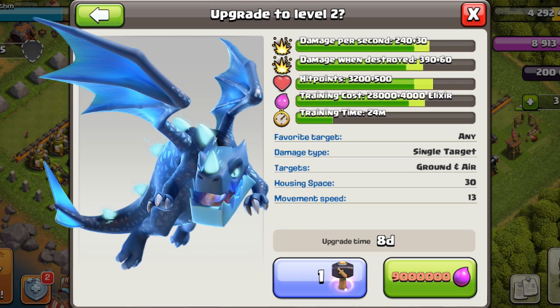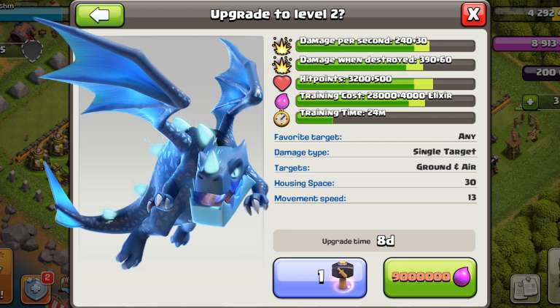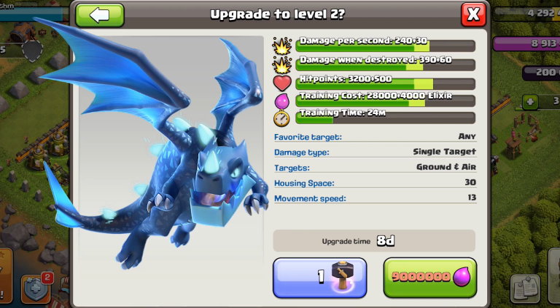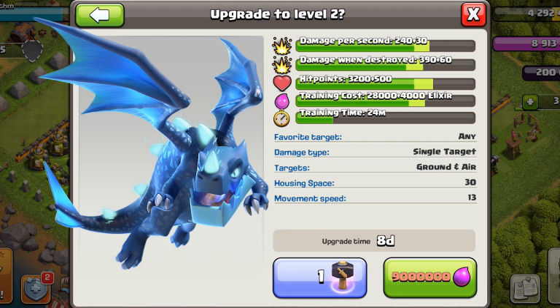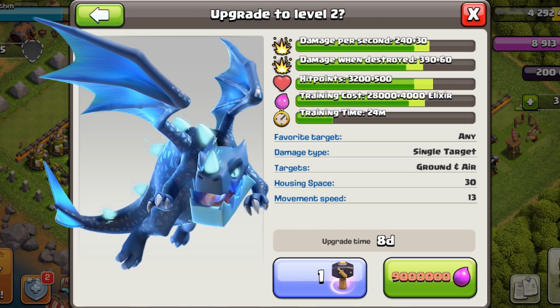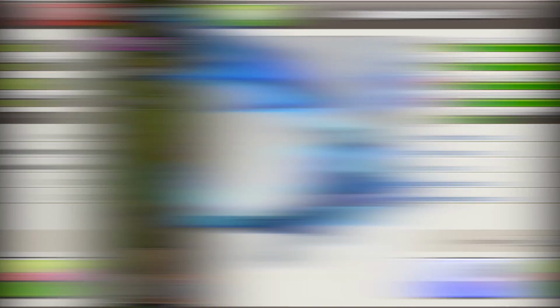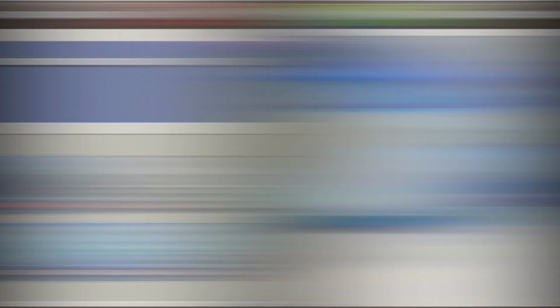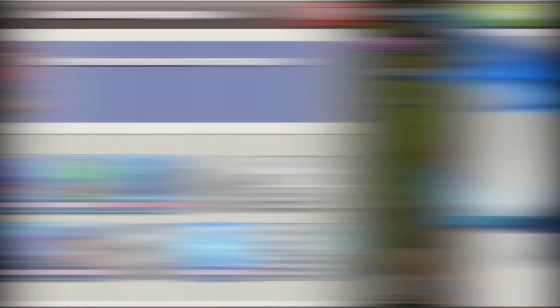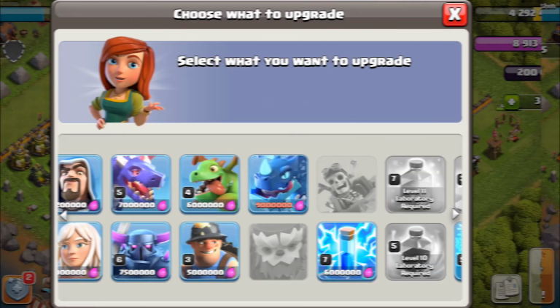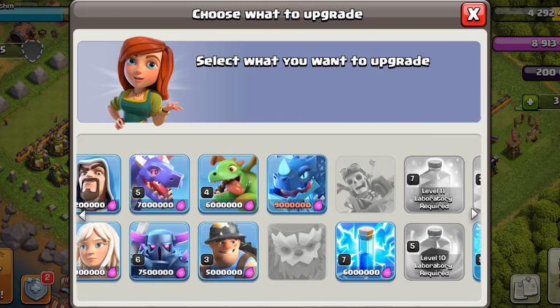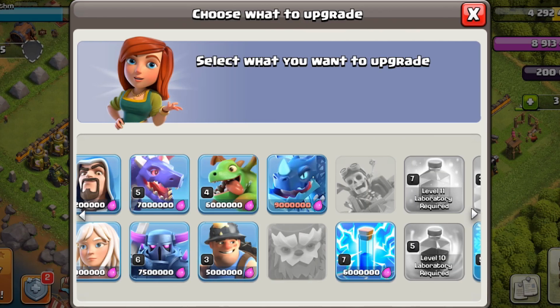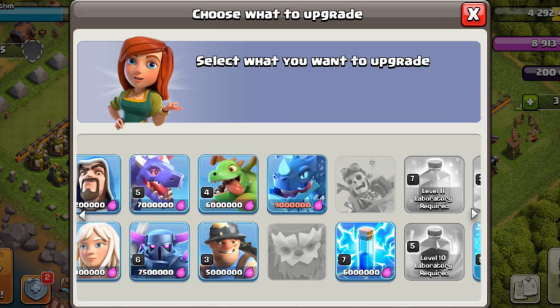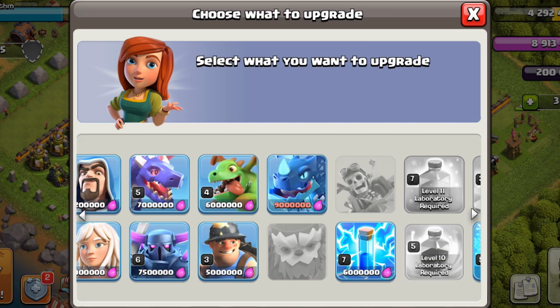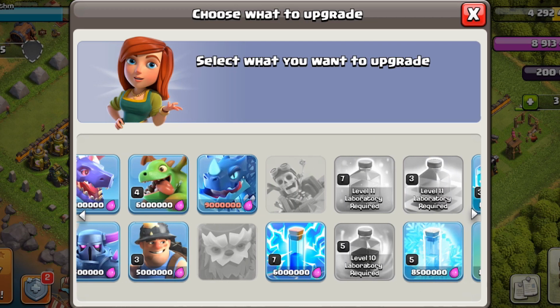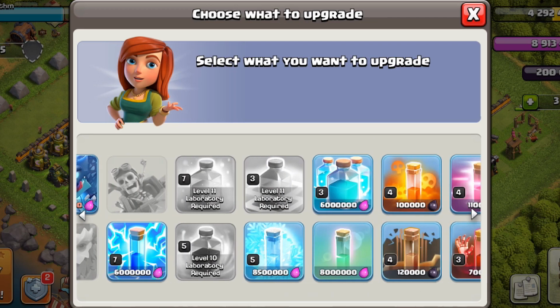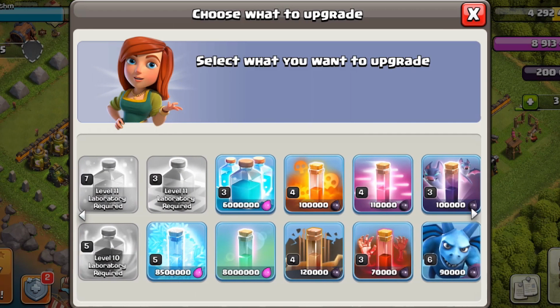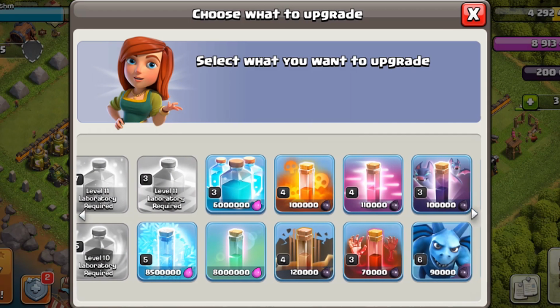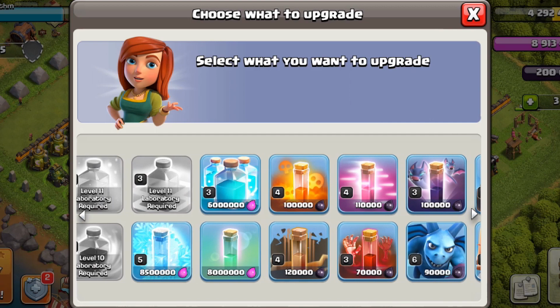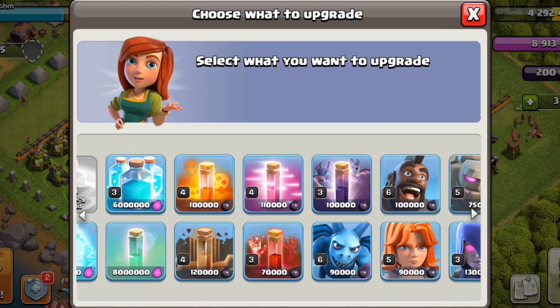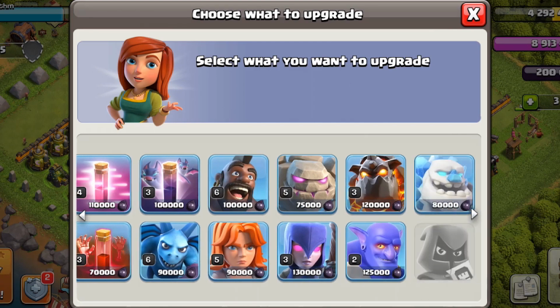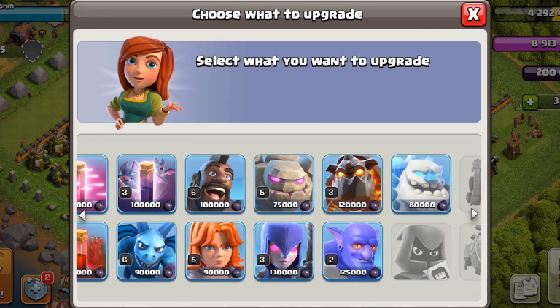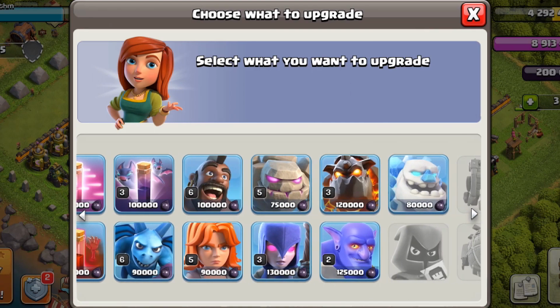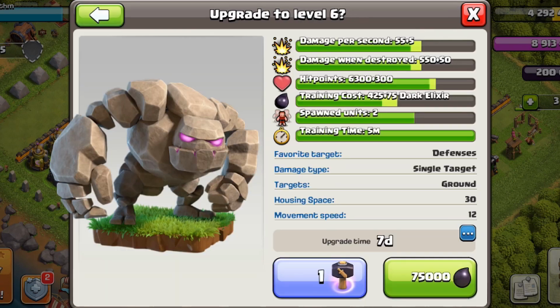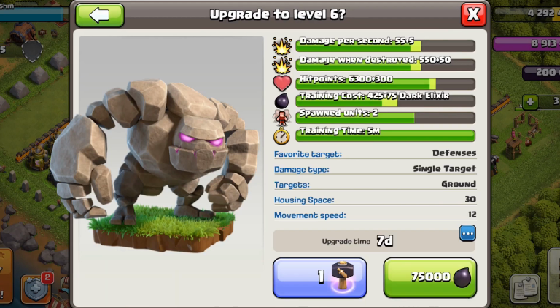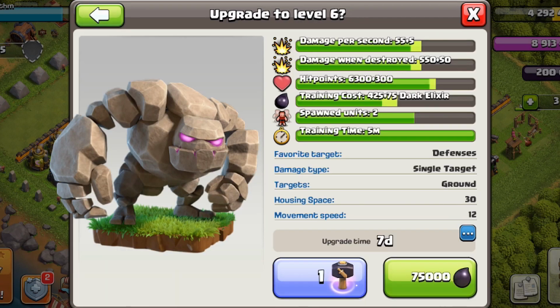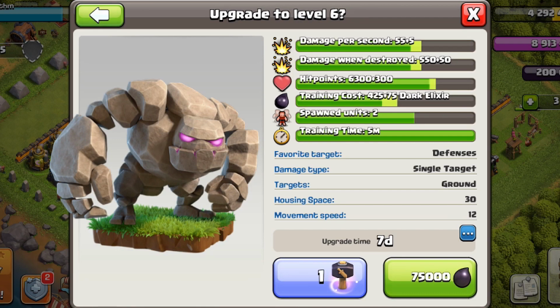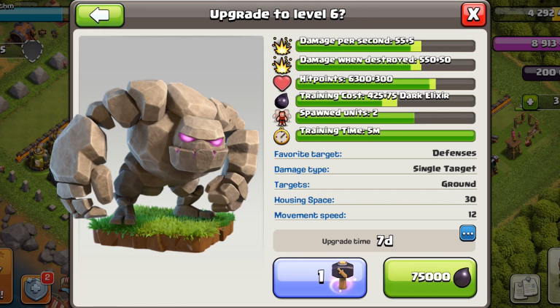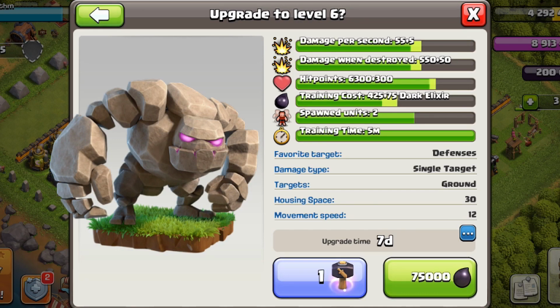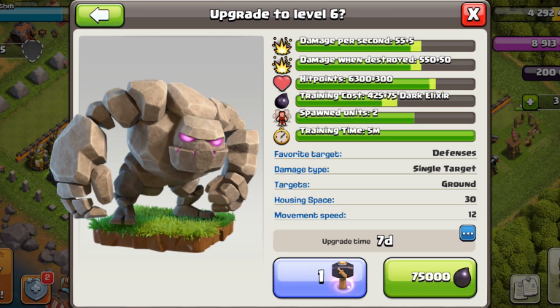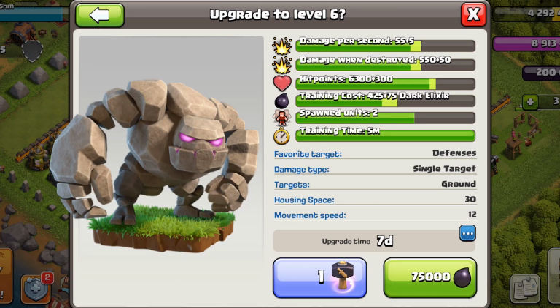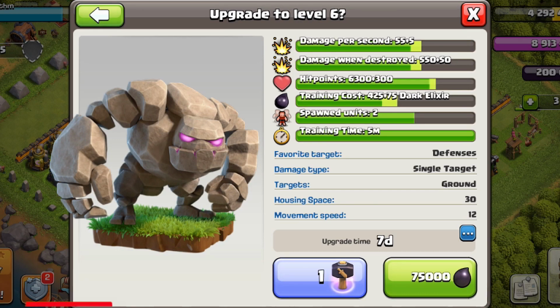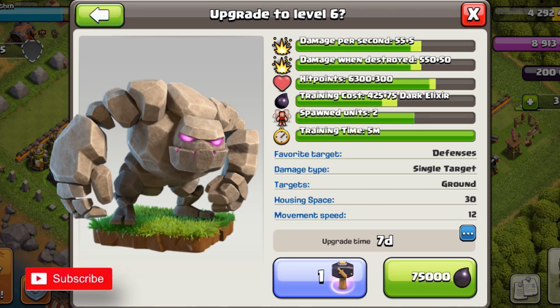We can also upgrade our electro dragons. The electro dragon strategy will really give you an edge in war attacks. After that, upgrade our dark elixir troops — the golem goes first, as it's a great tanking unit that goes well with almost every strategy.